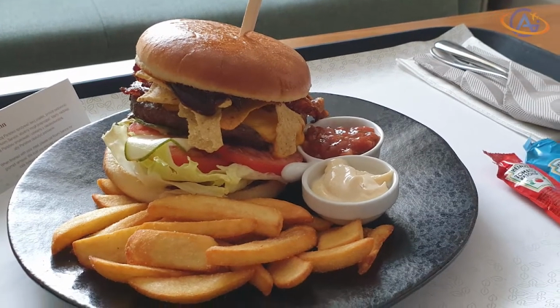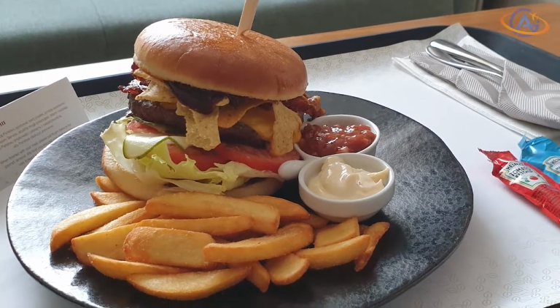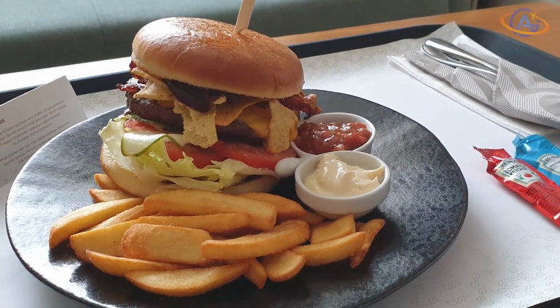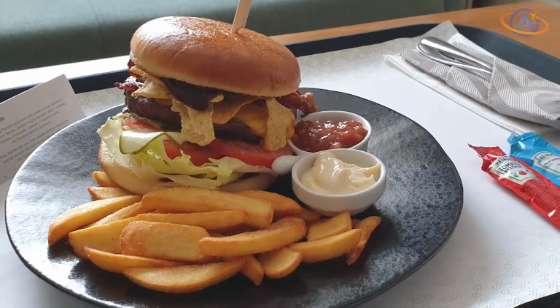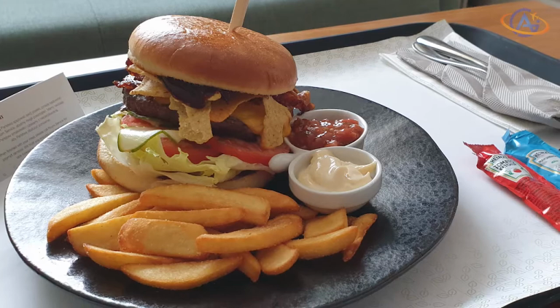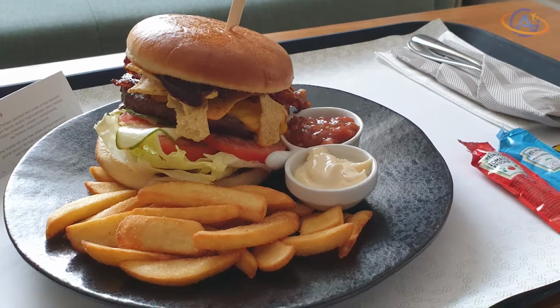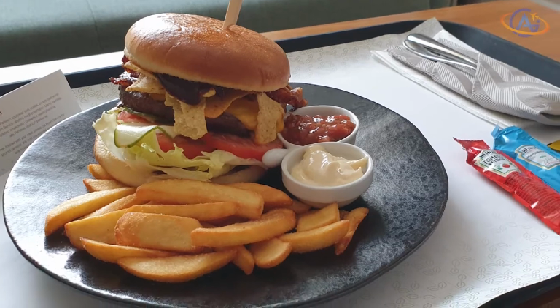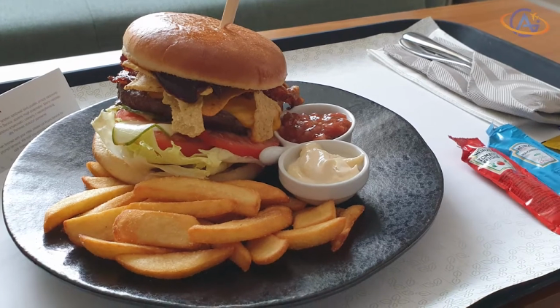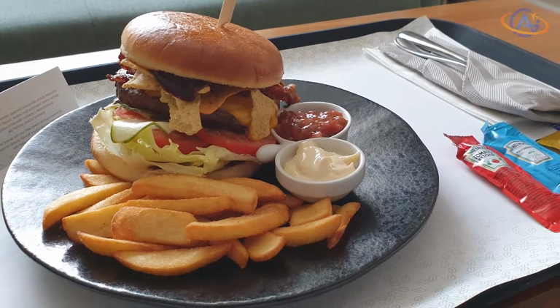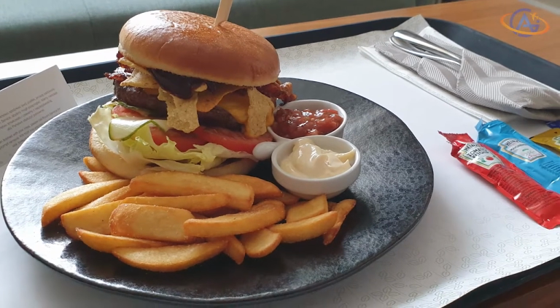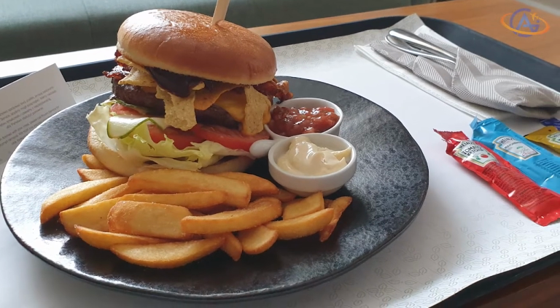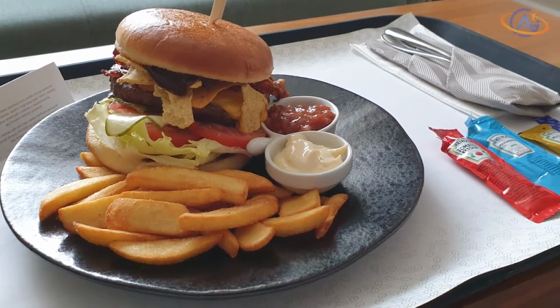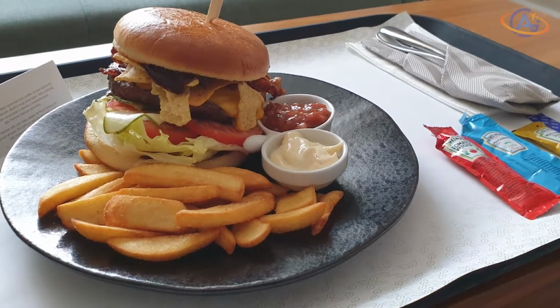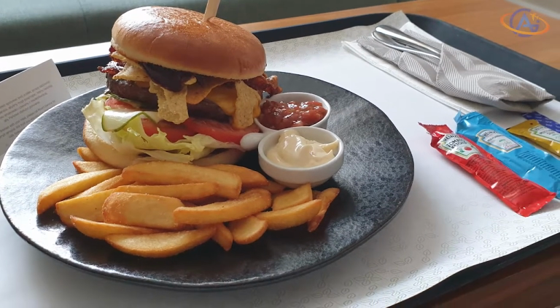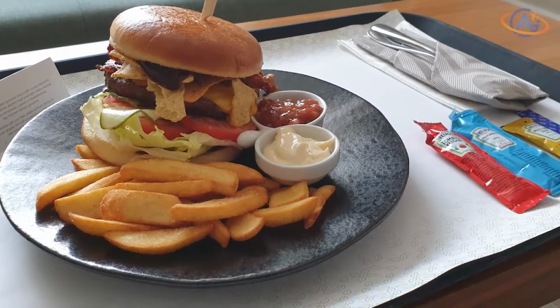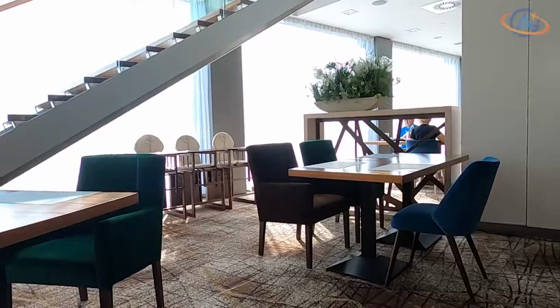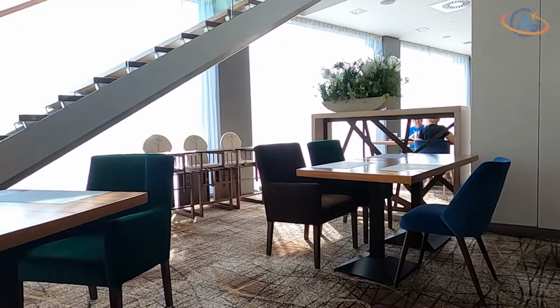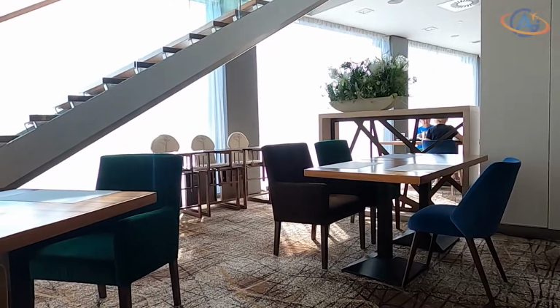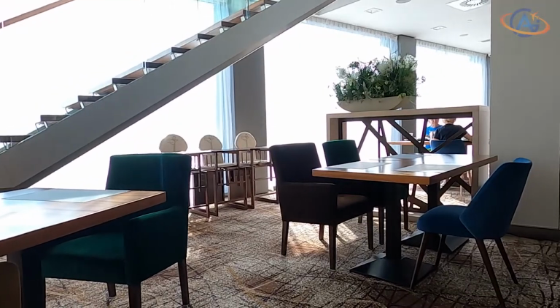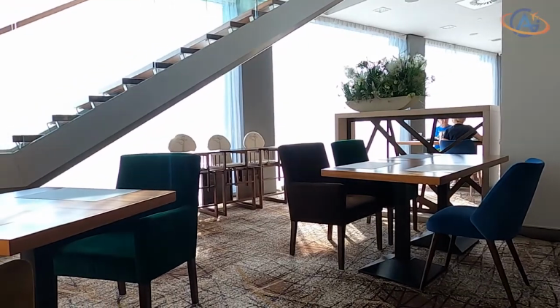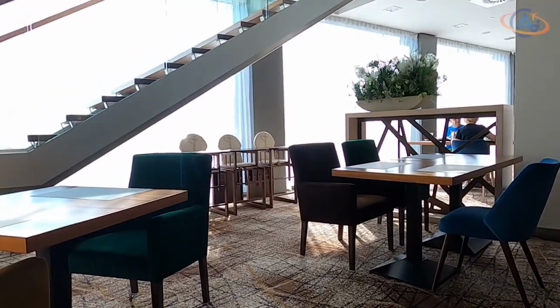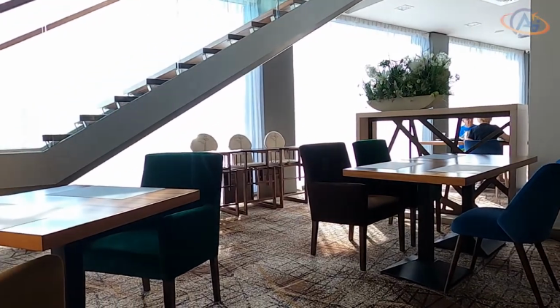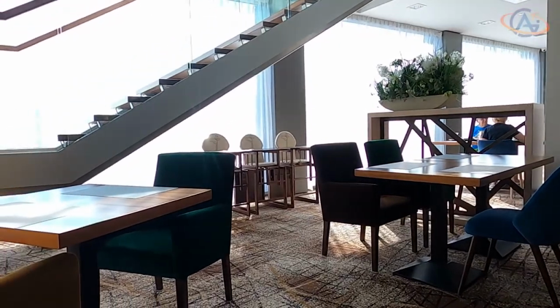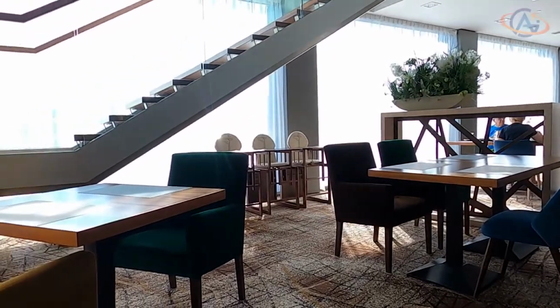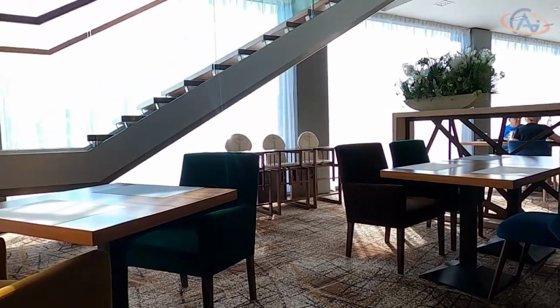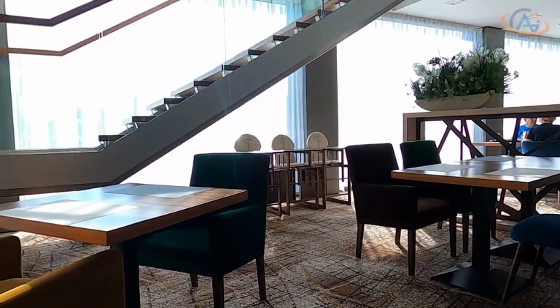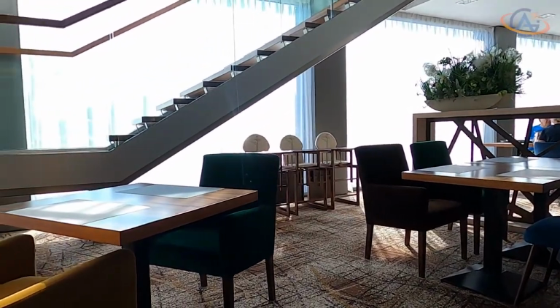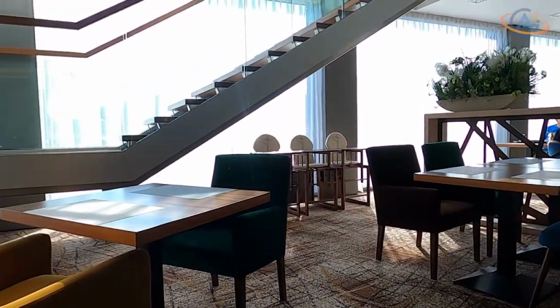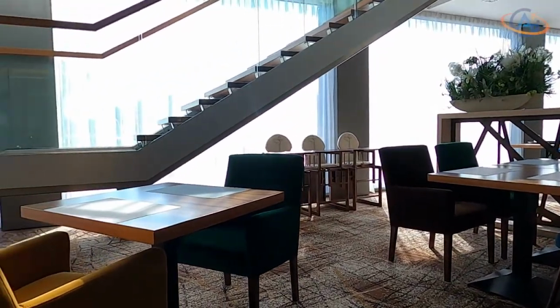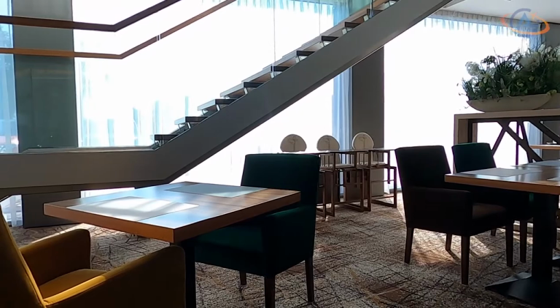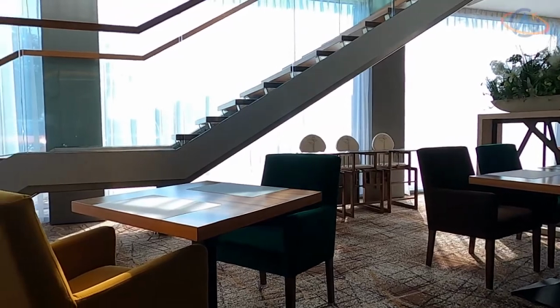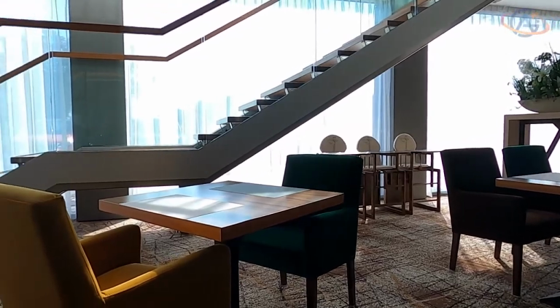Only this burger would be enough to make me go there again. Nachos on the burger — great.